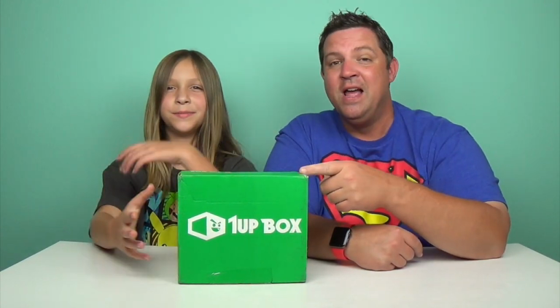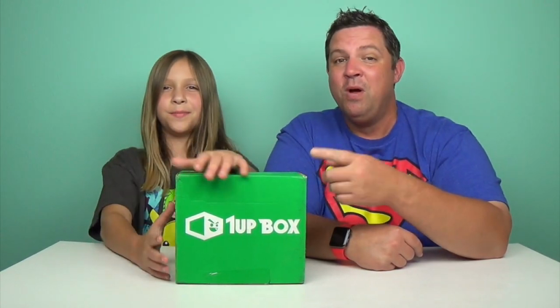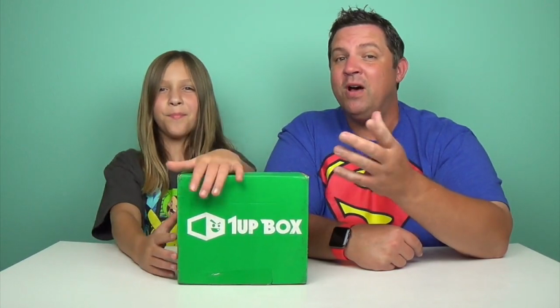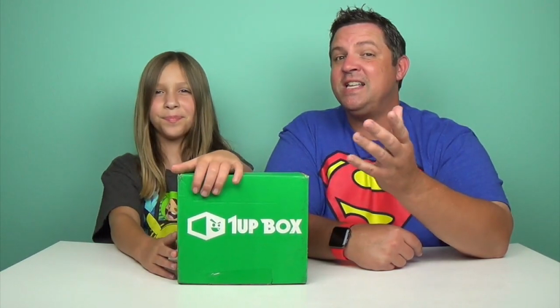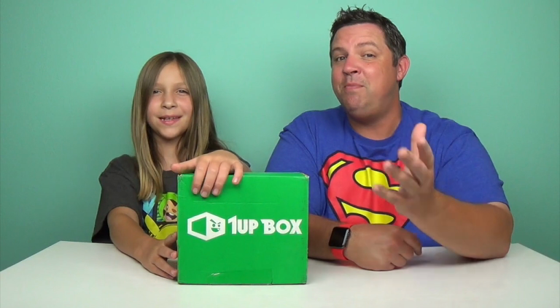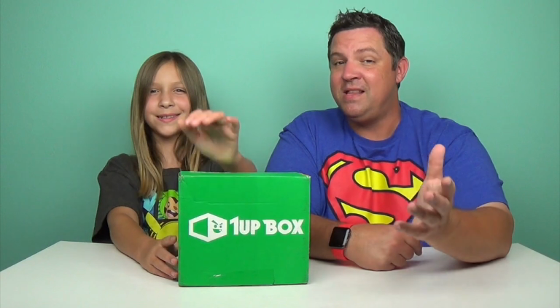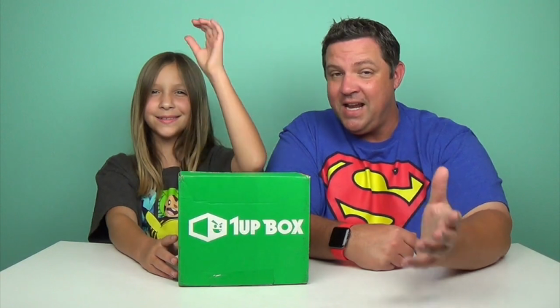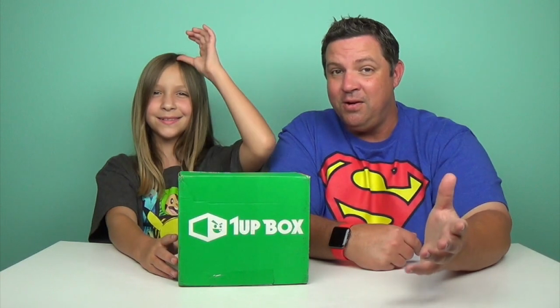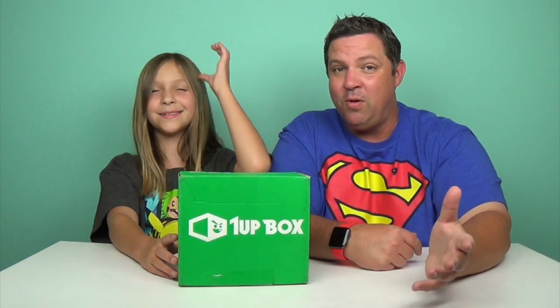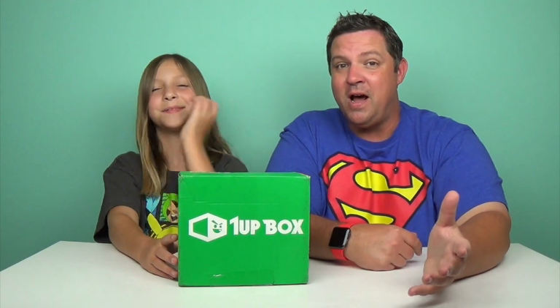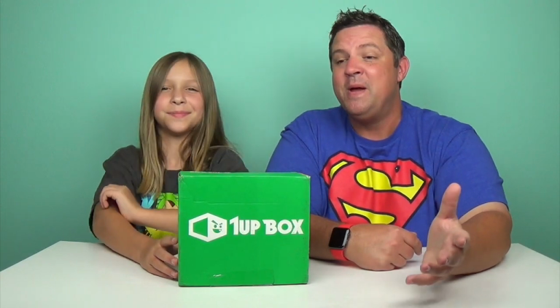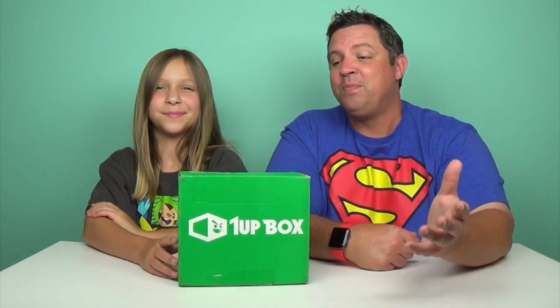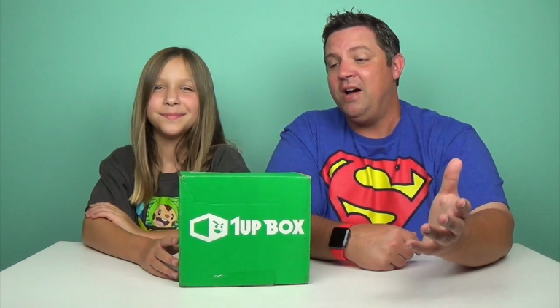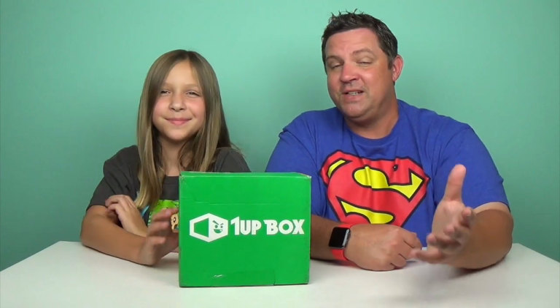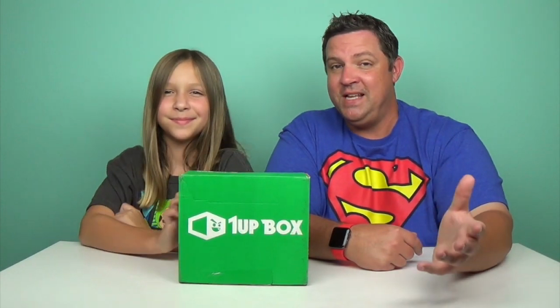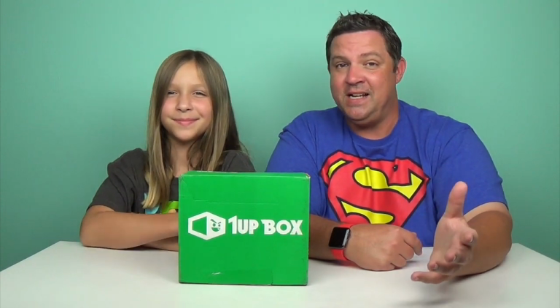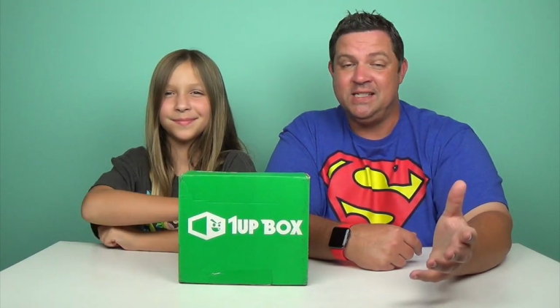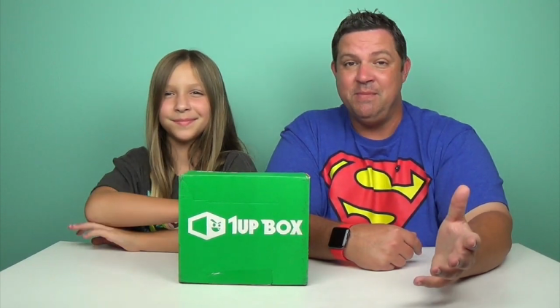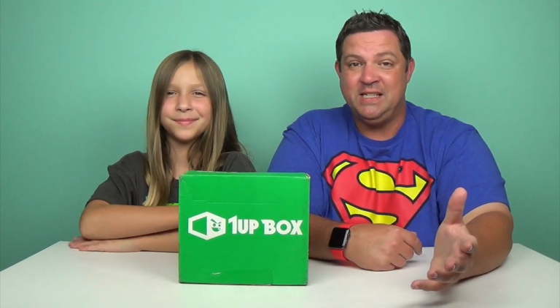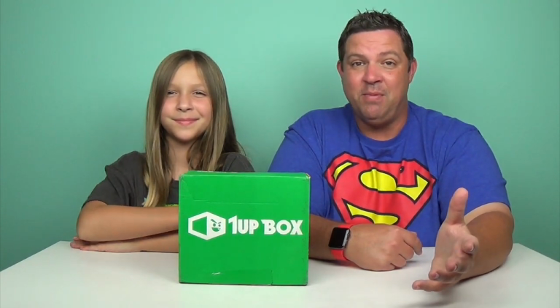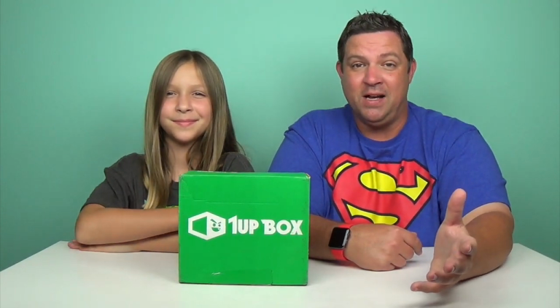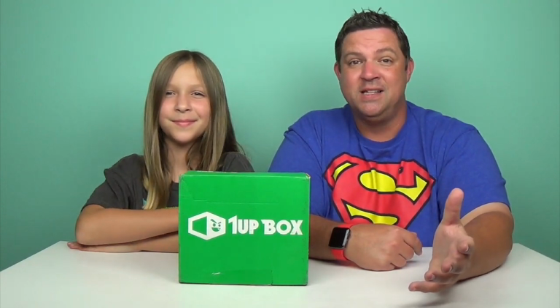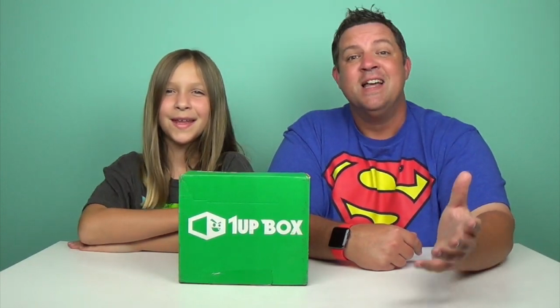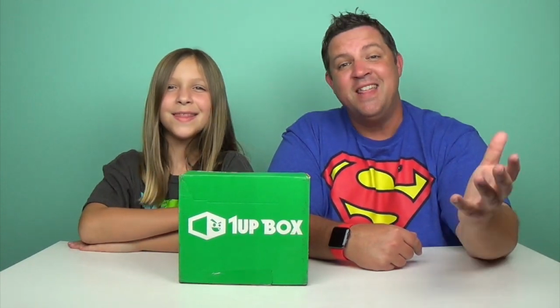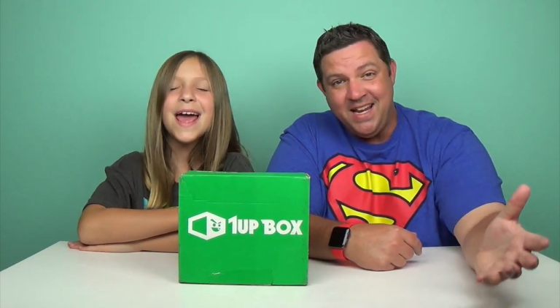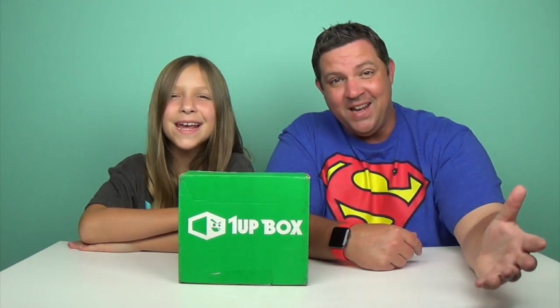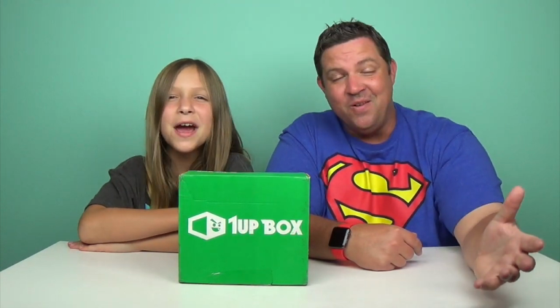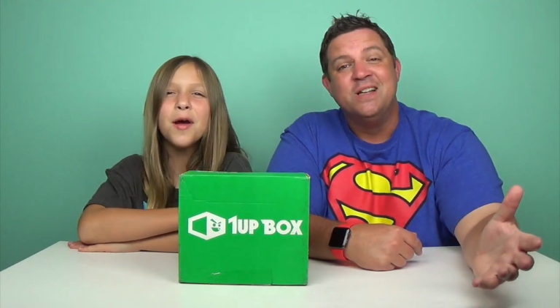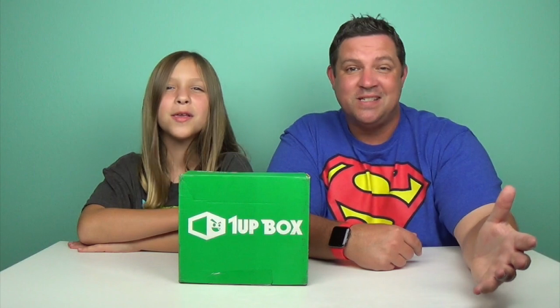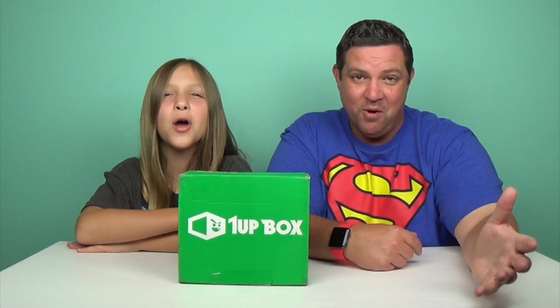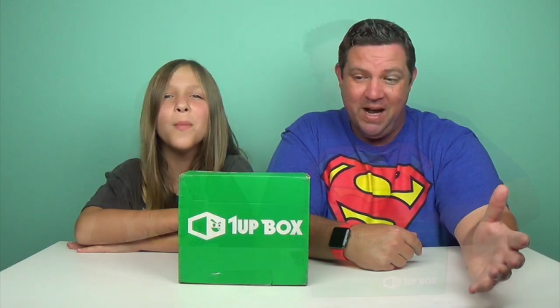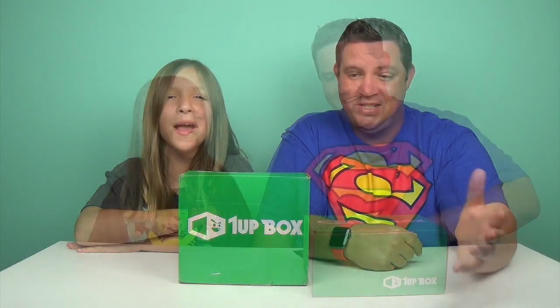We want to say a big thank you to One Up for sending us this amazing box. Thank you so much.